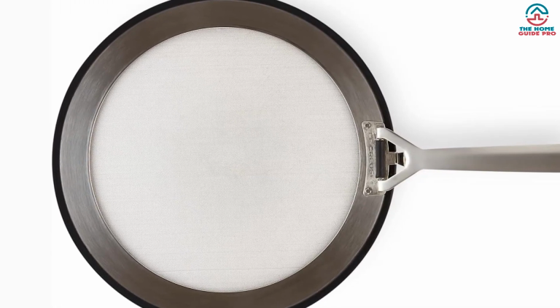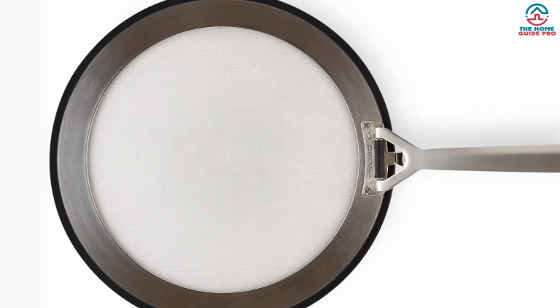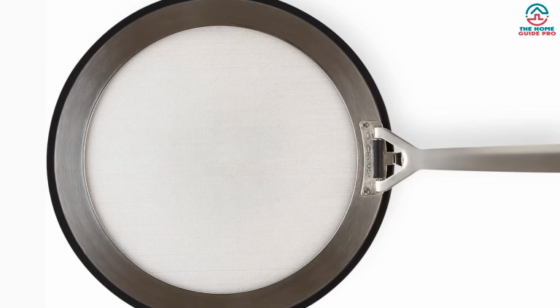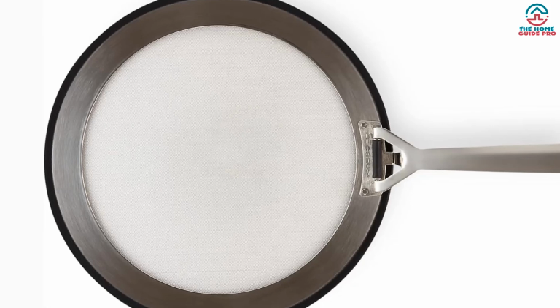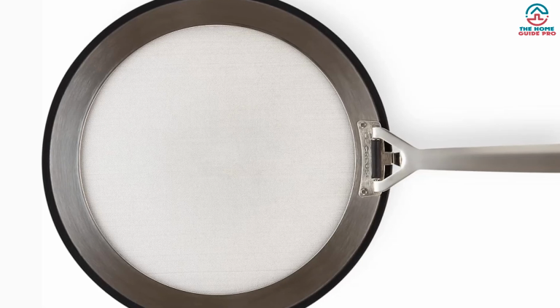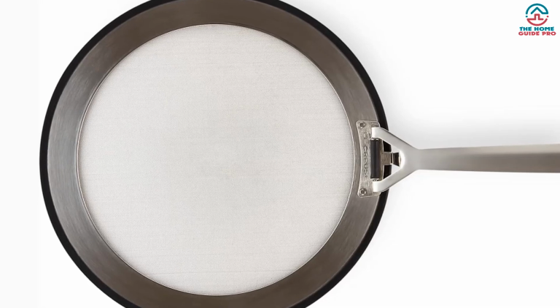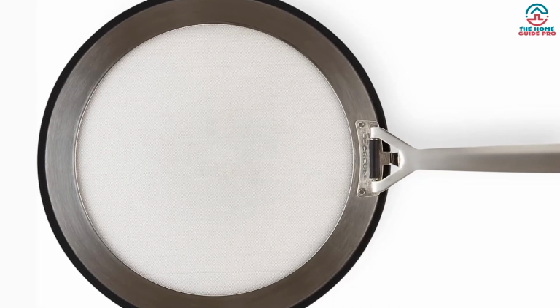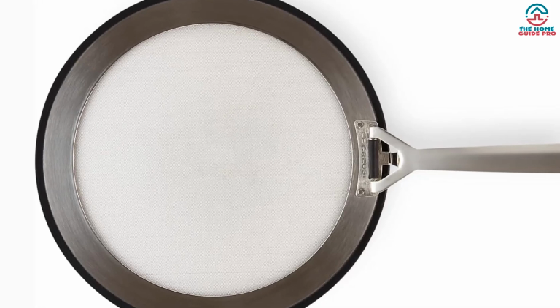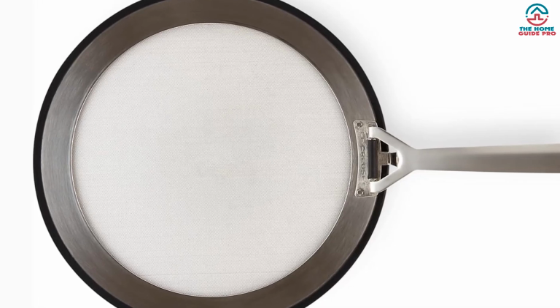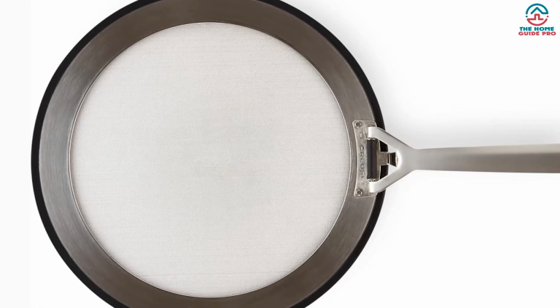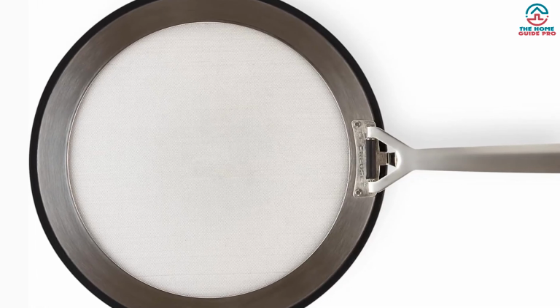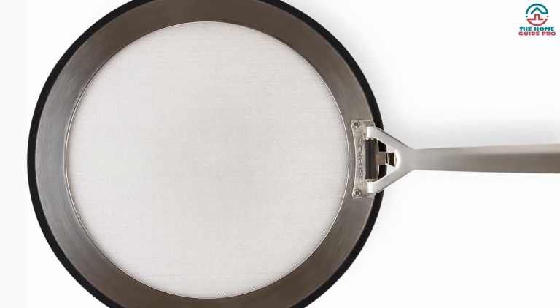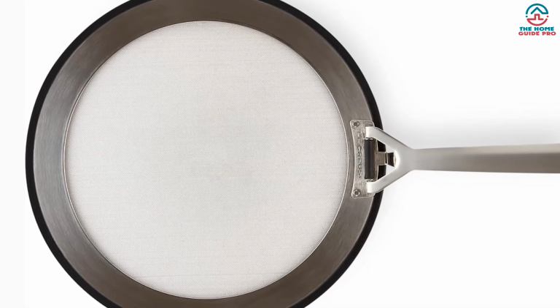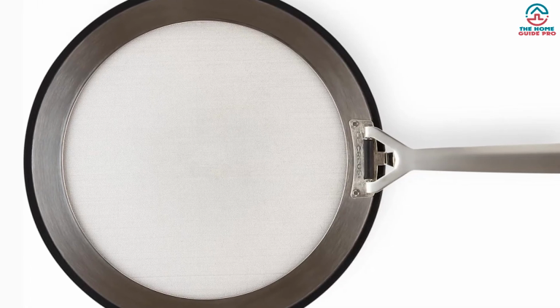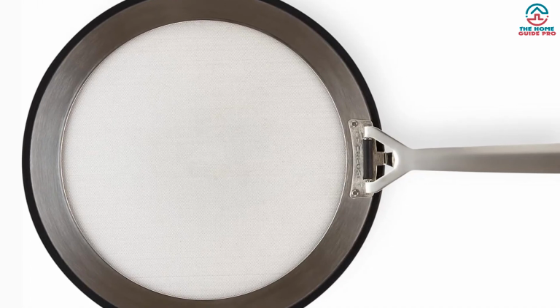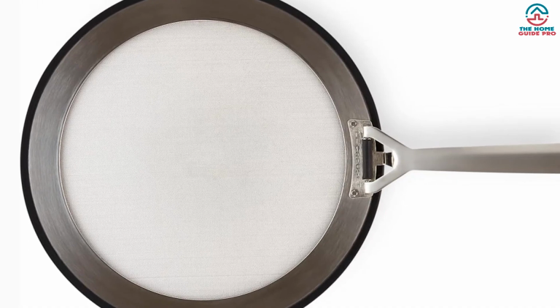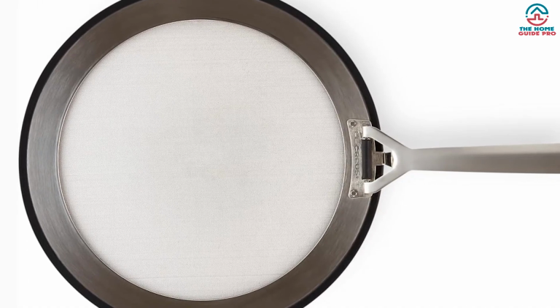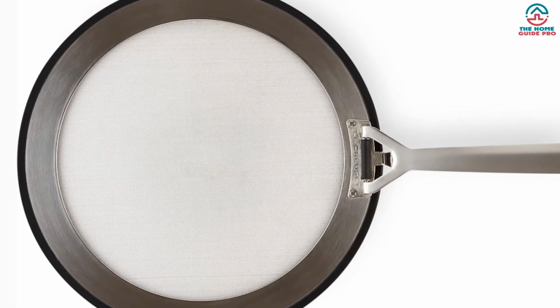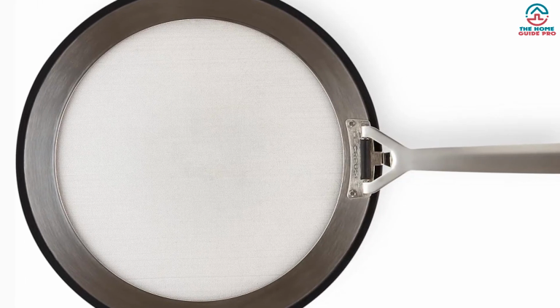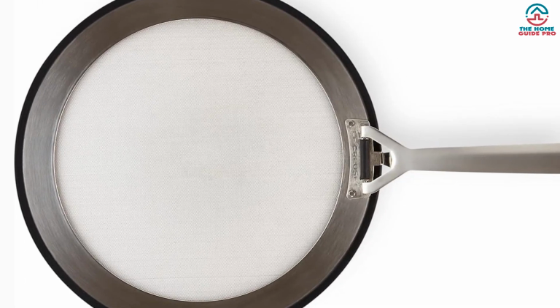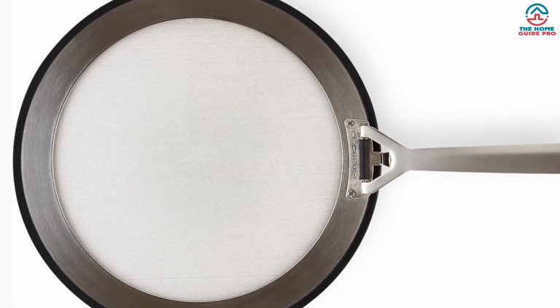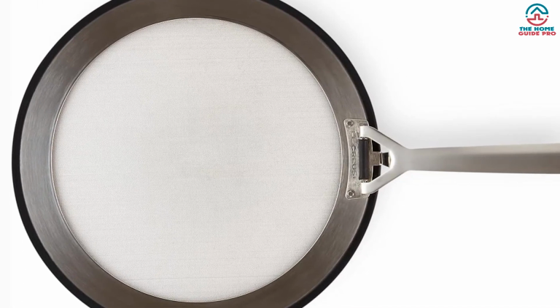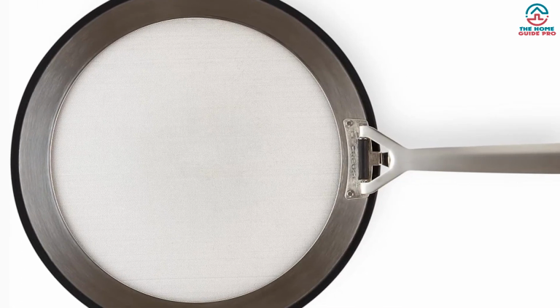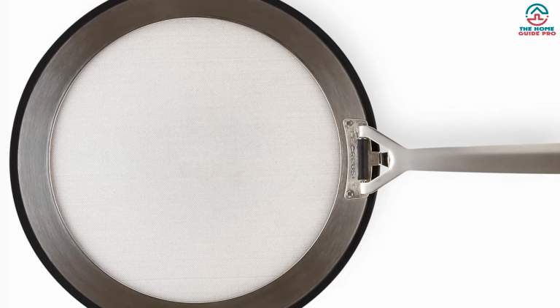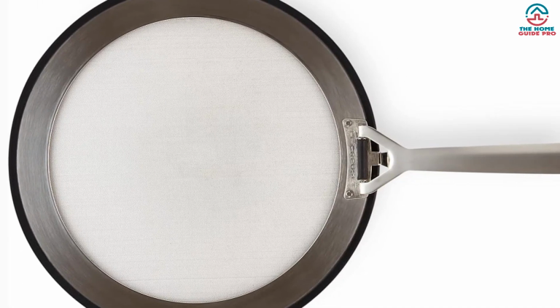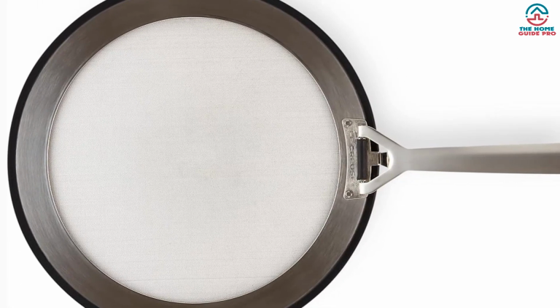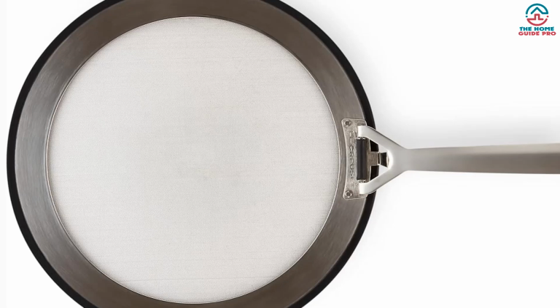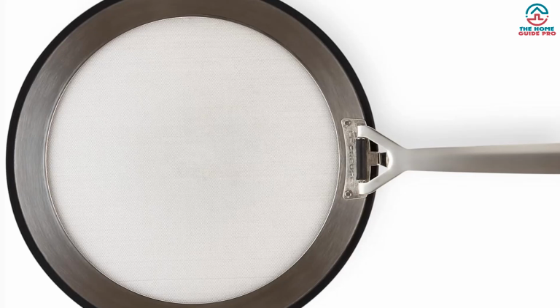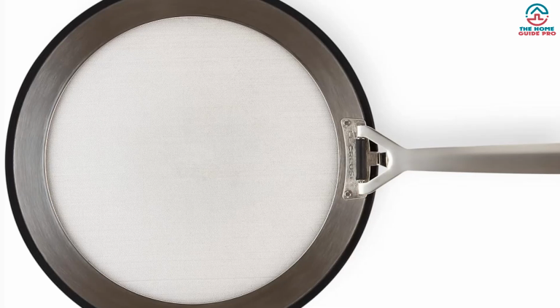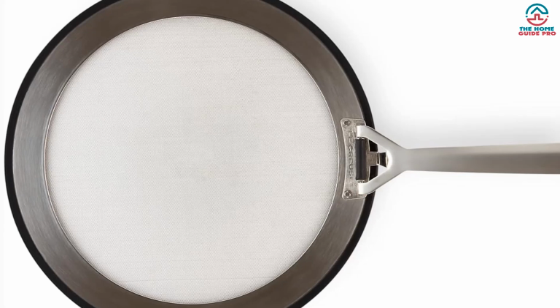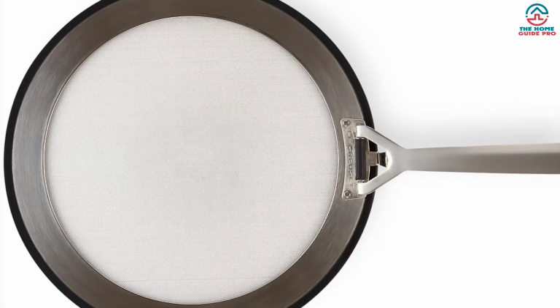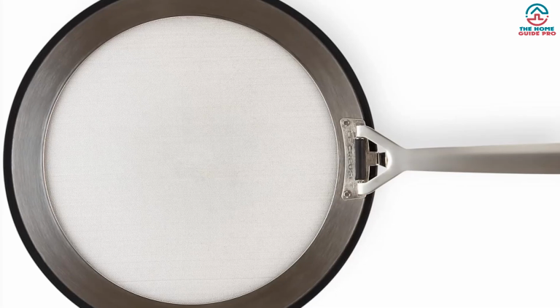Furthermore, the design features a sturdy stainless steel rim that is sure to brave it through all your cooking without bending.